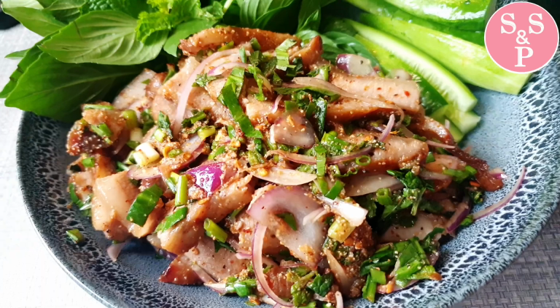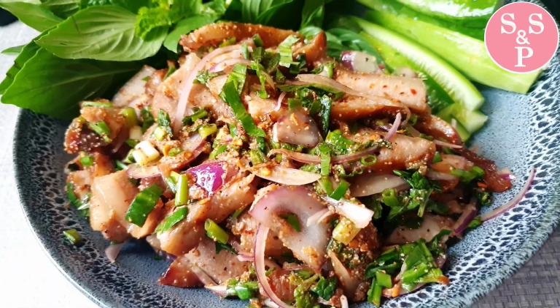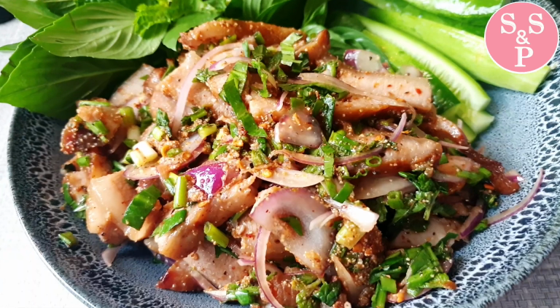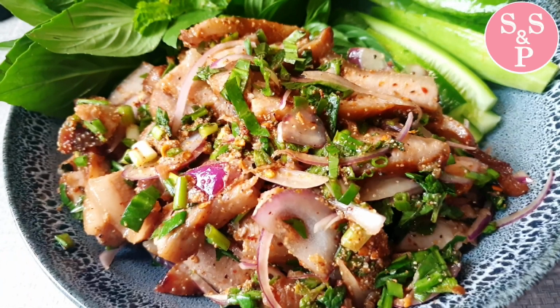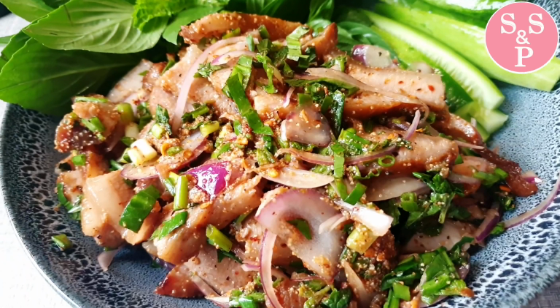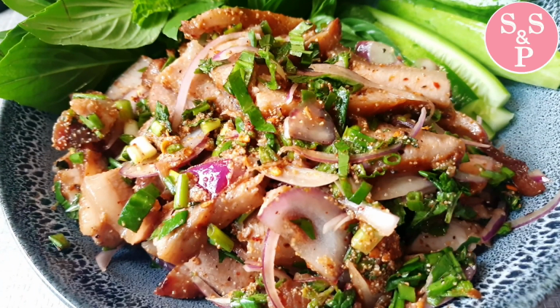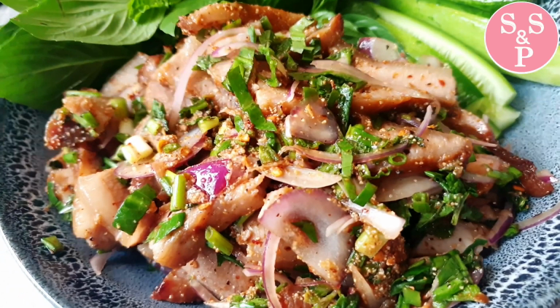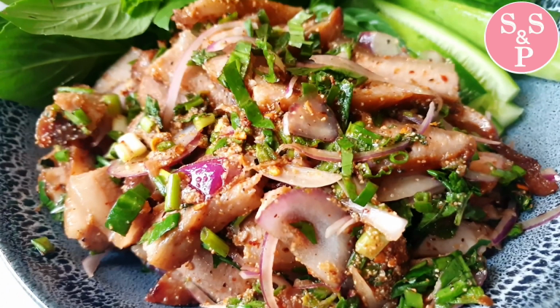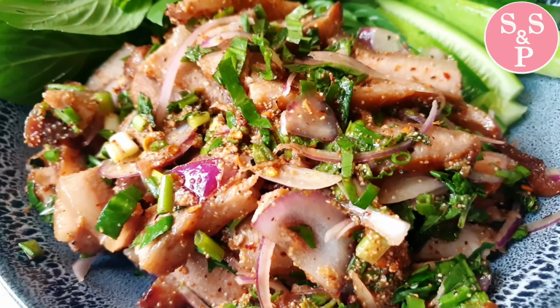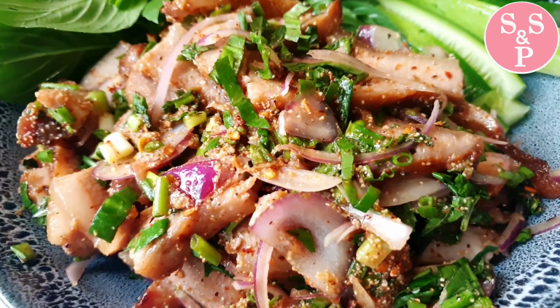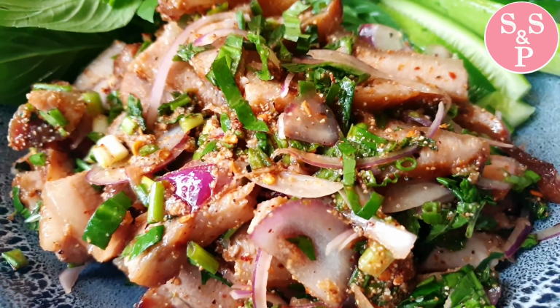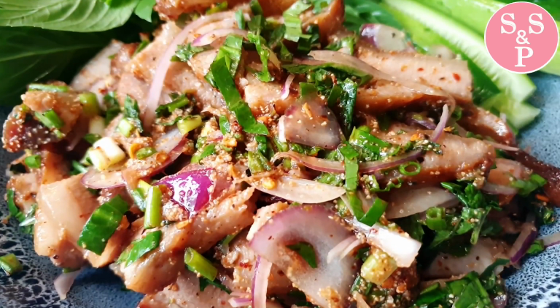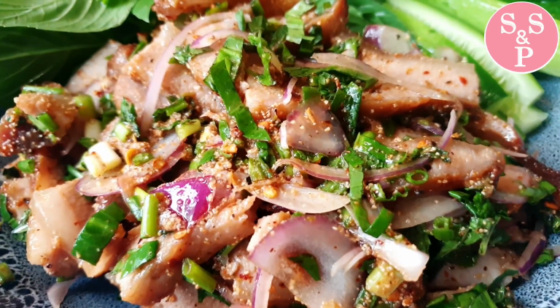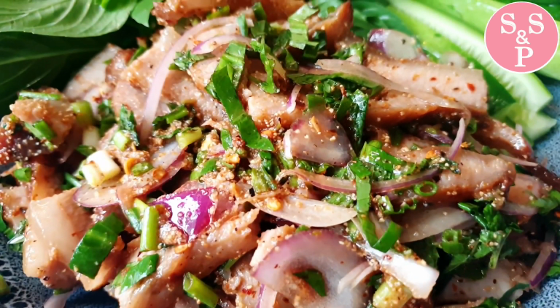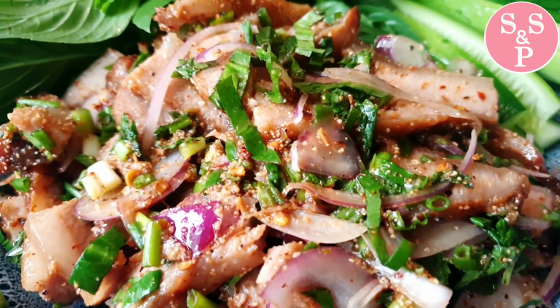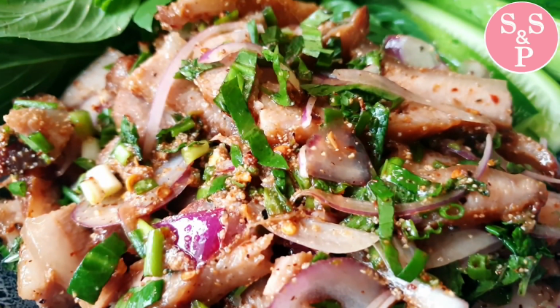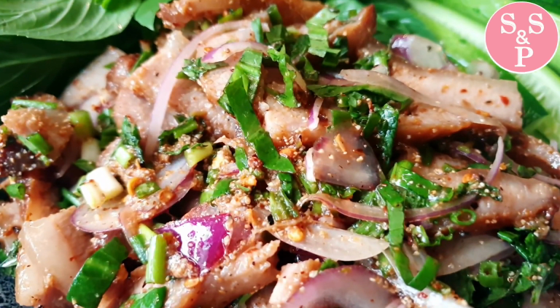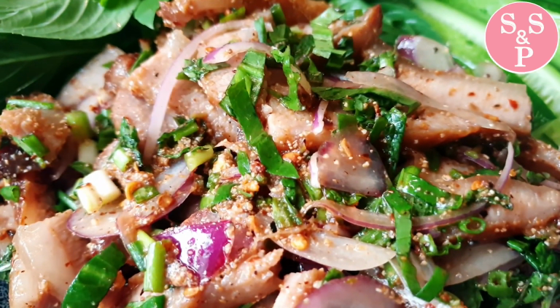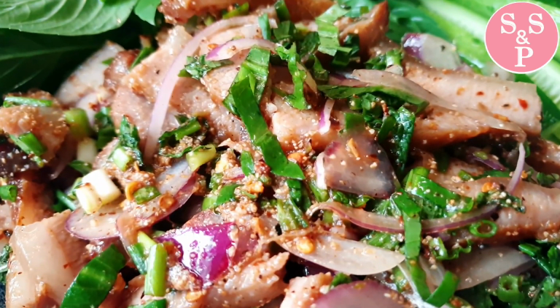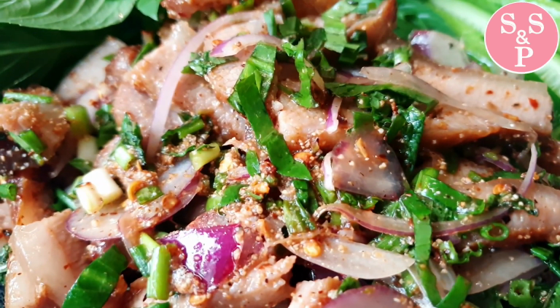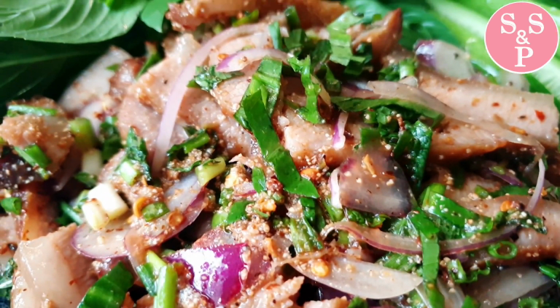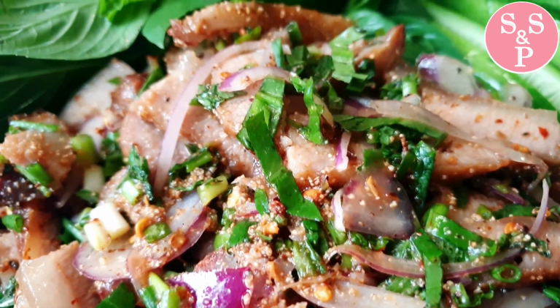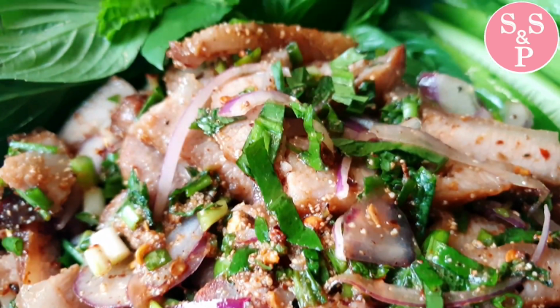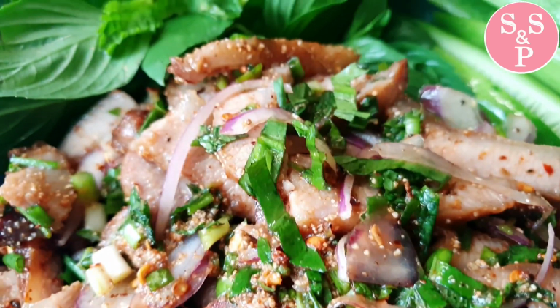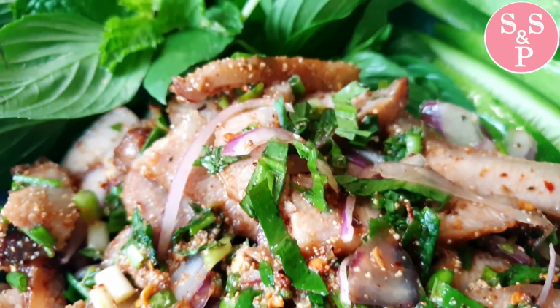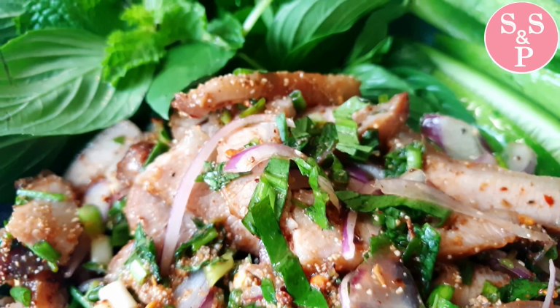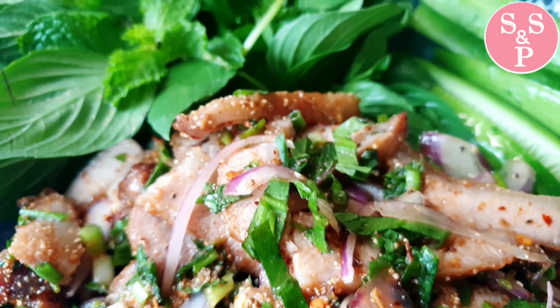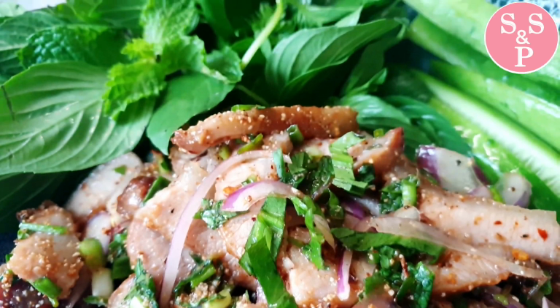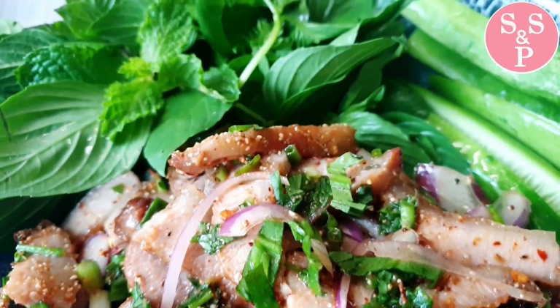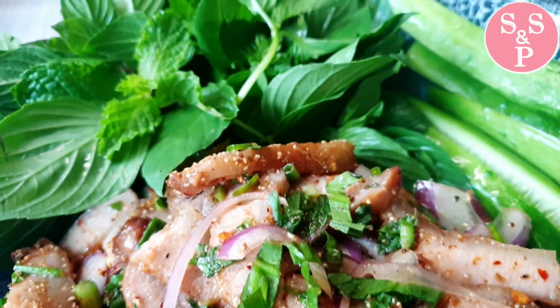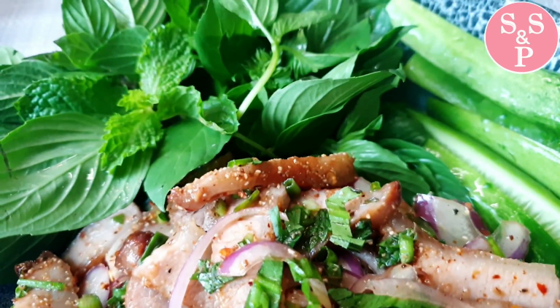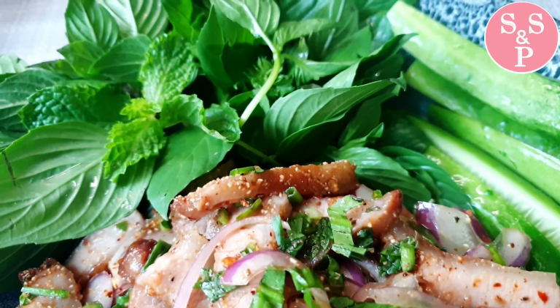Hello everyone. I am going to start the new video. Today, we will be starting to talk about Thai food.